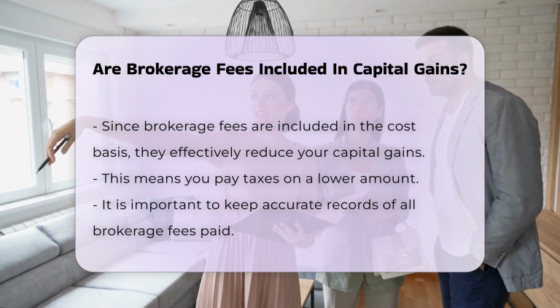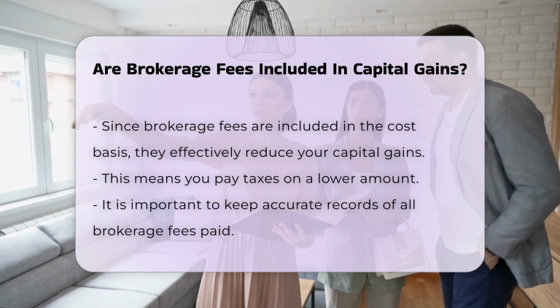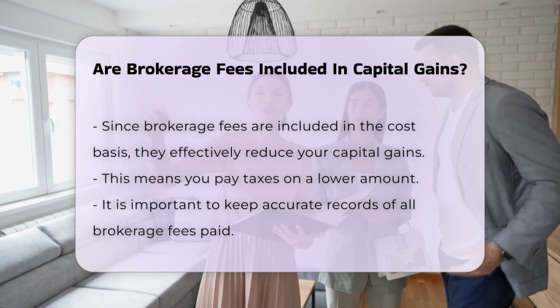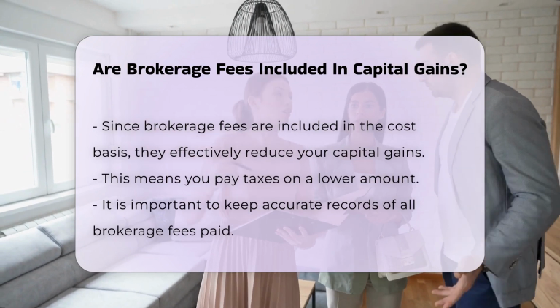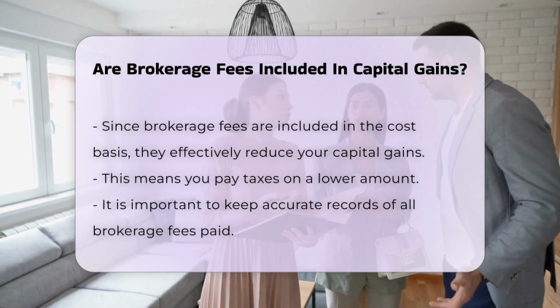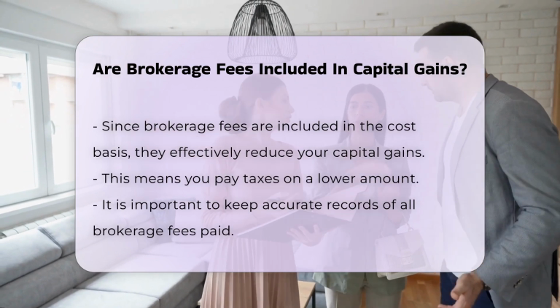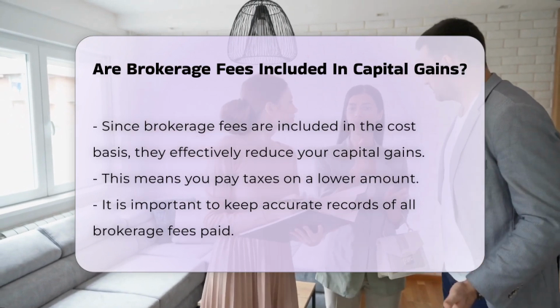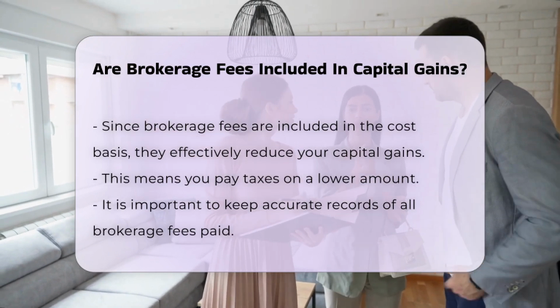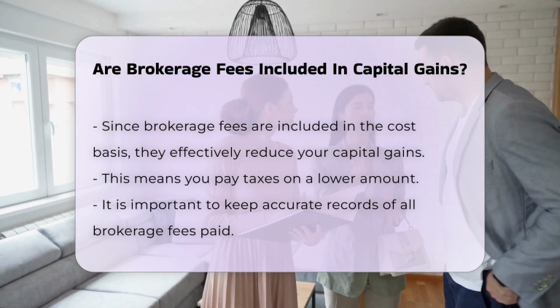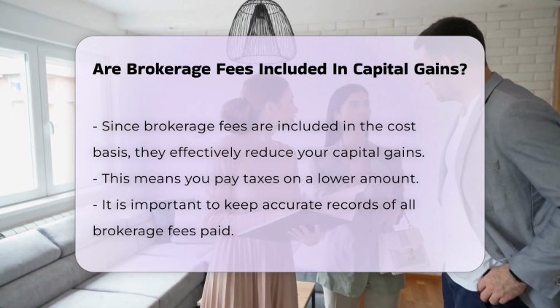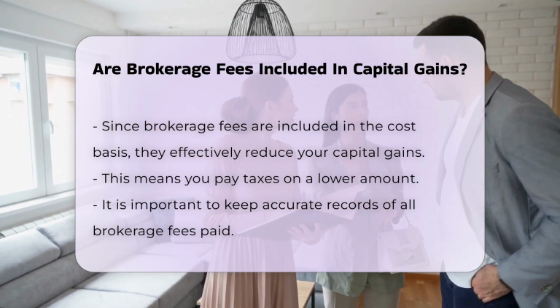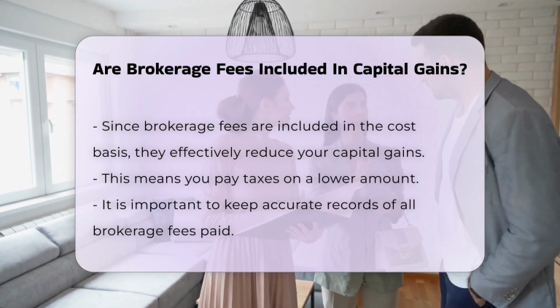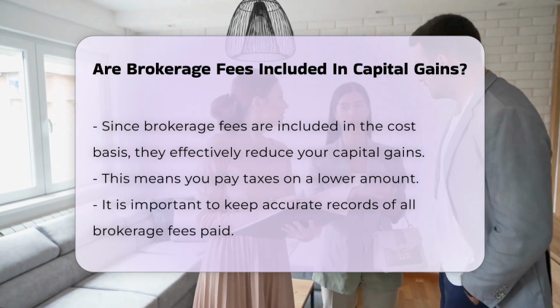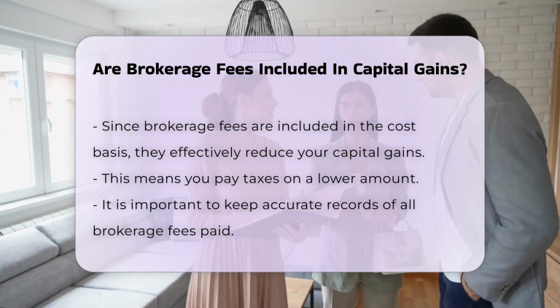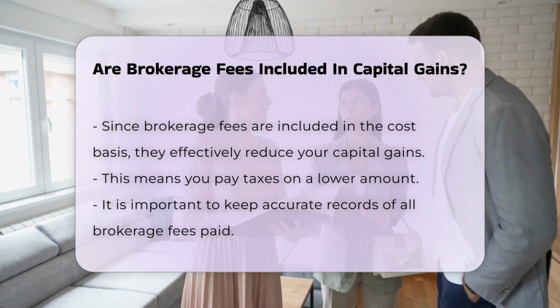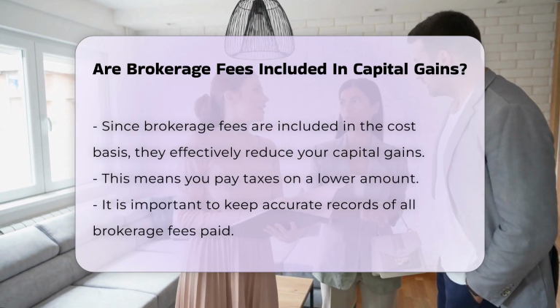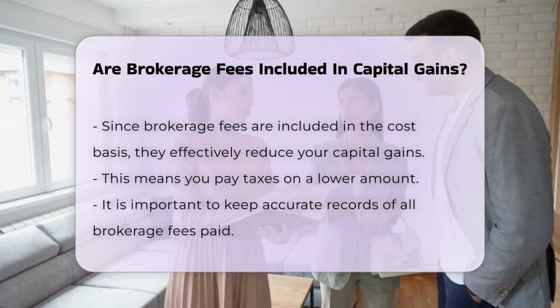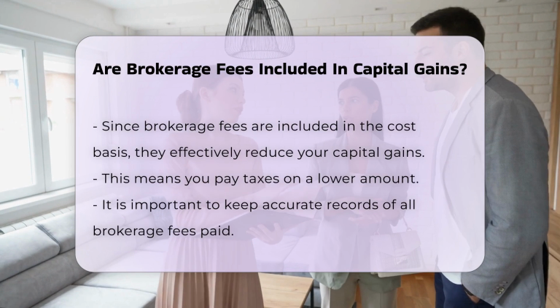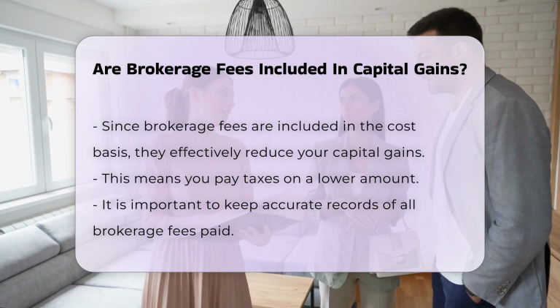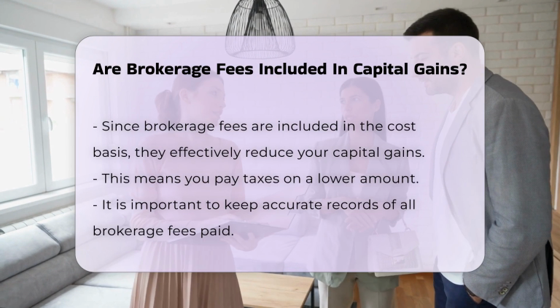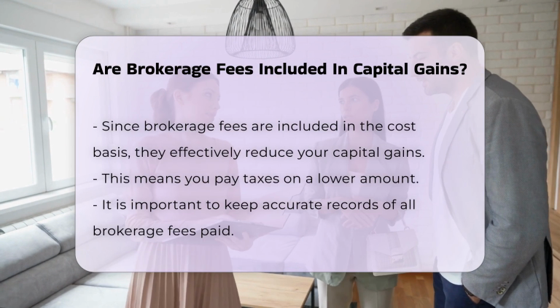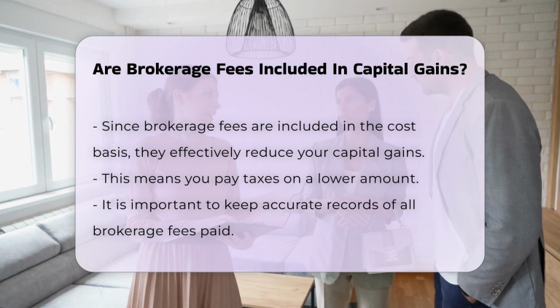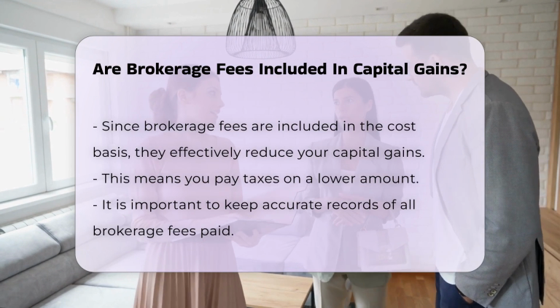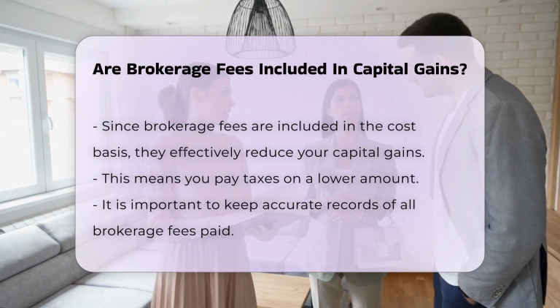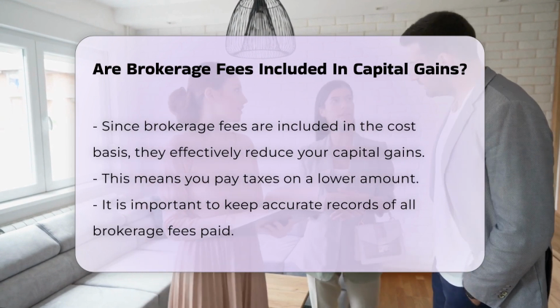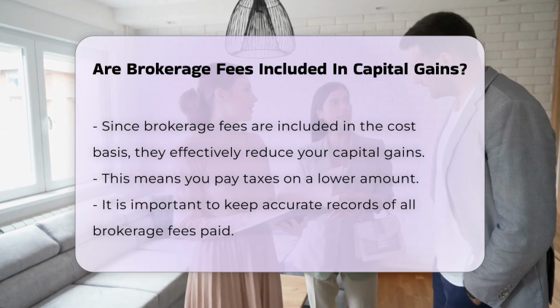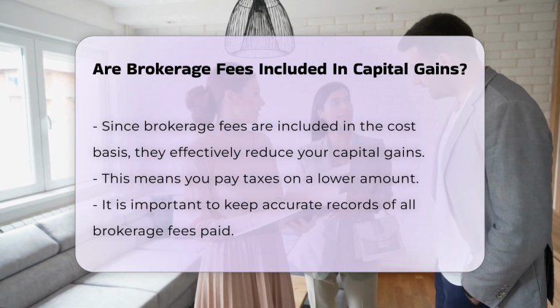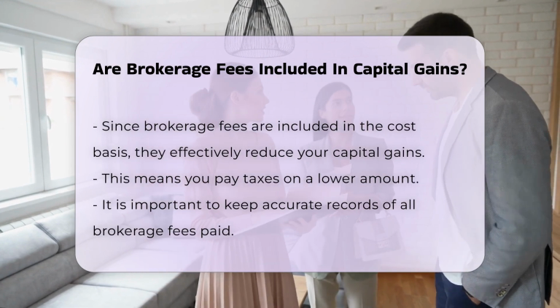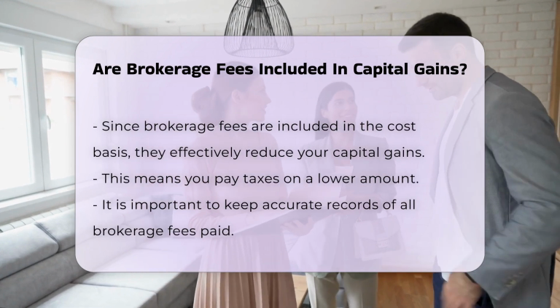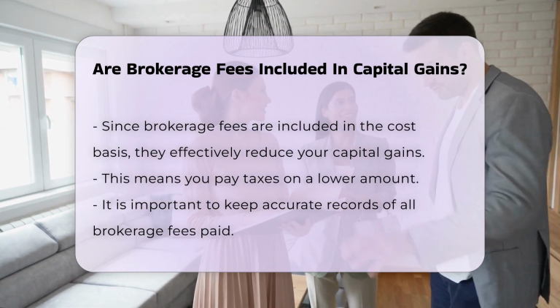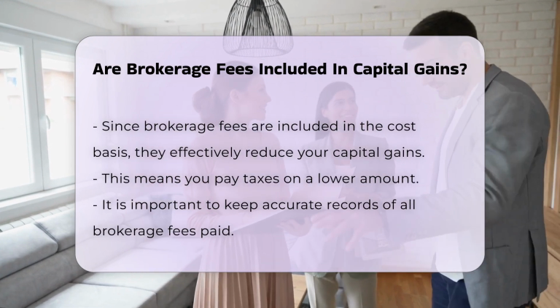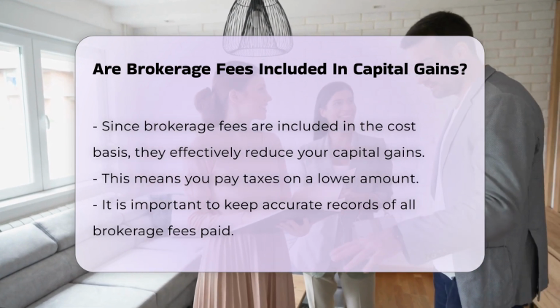It is important to keep accurate records of all brokerage fees paid. These records will help you correctly calculate your cost basis and capital gains.